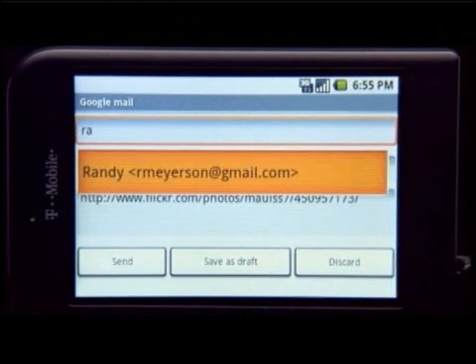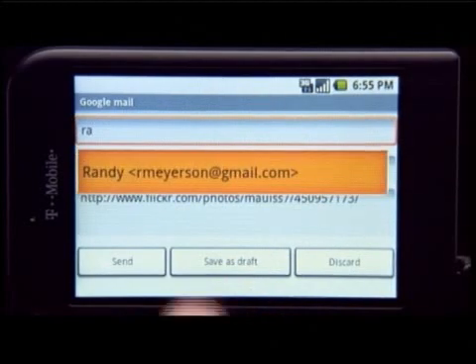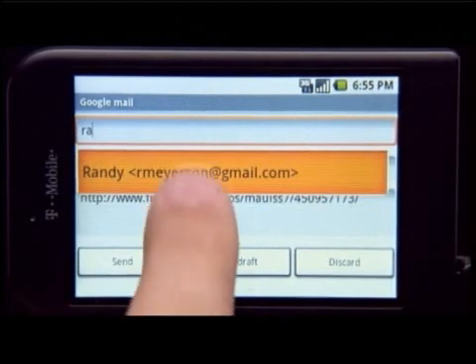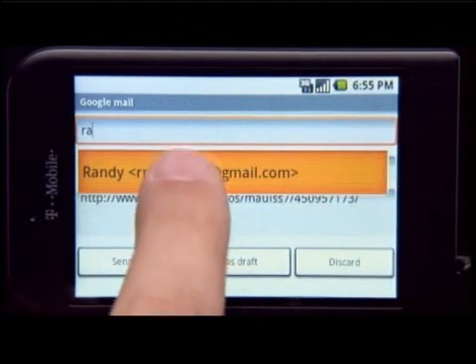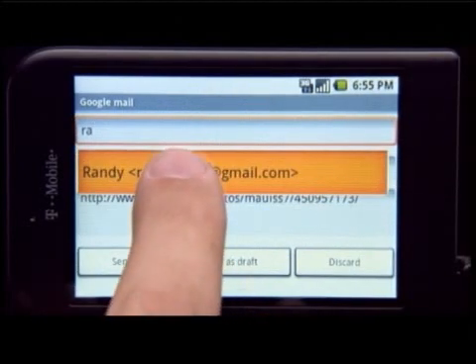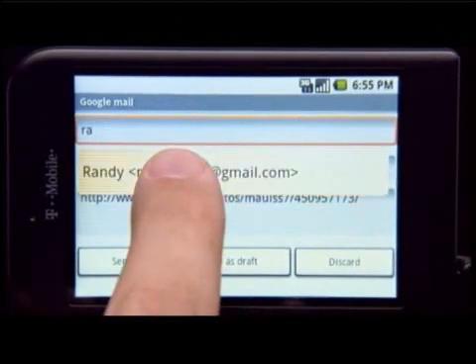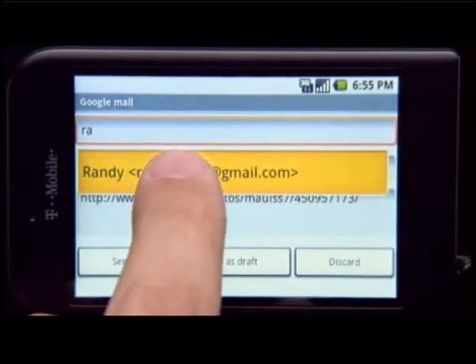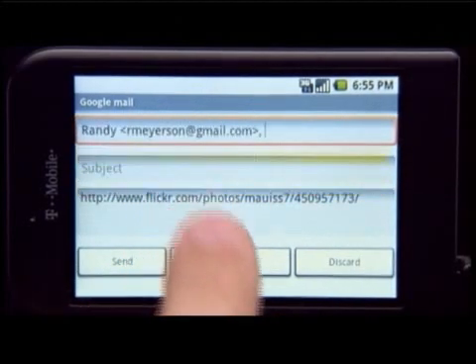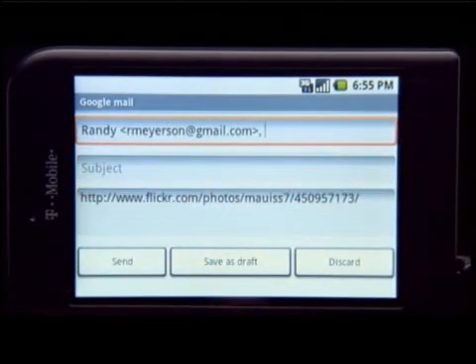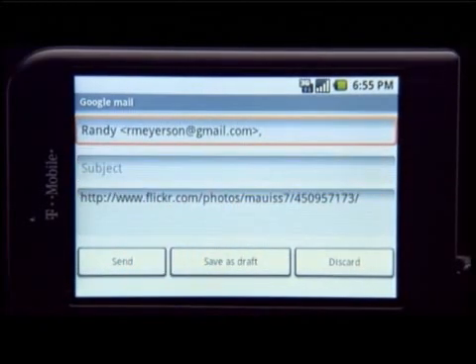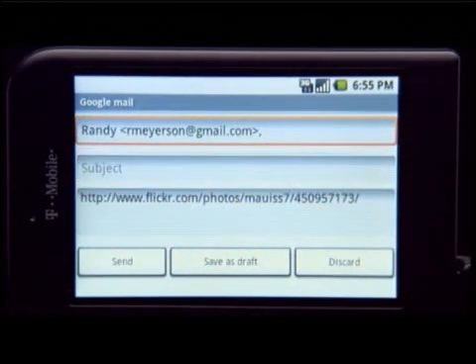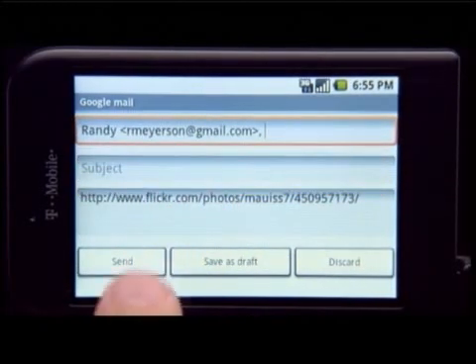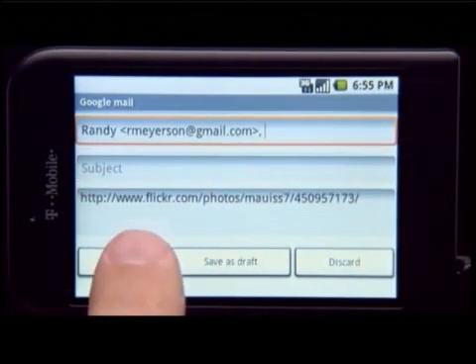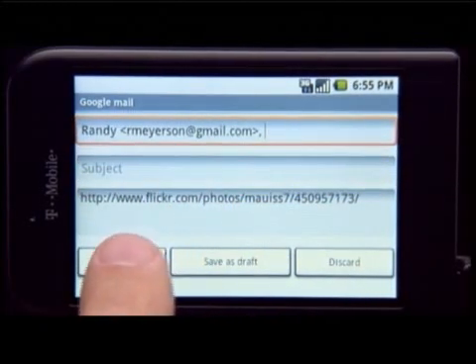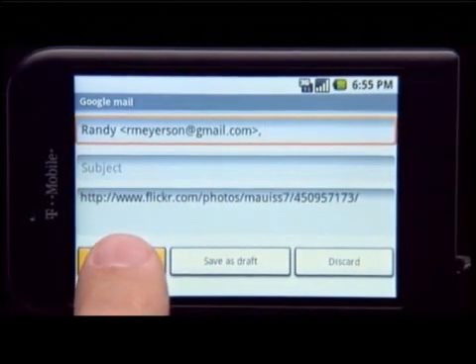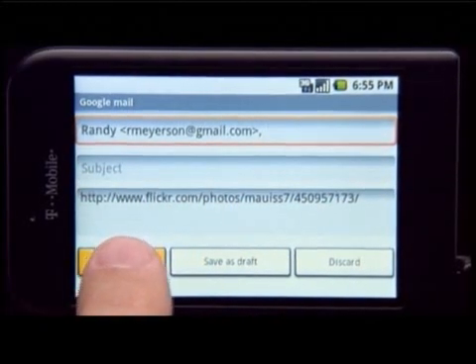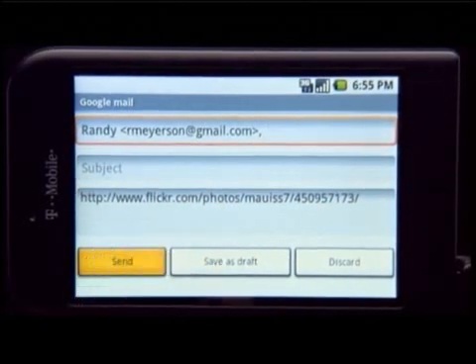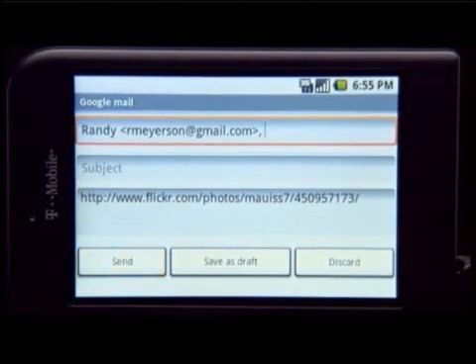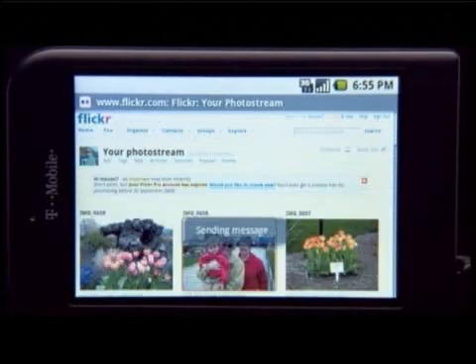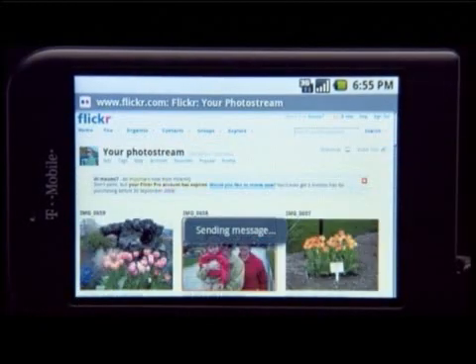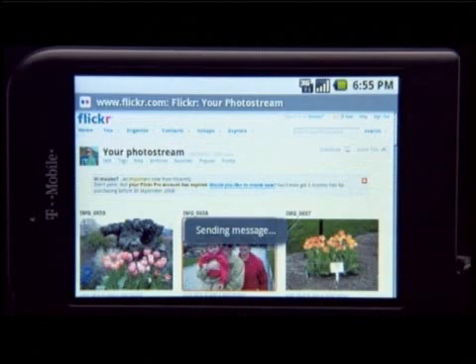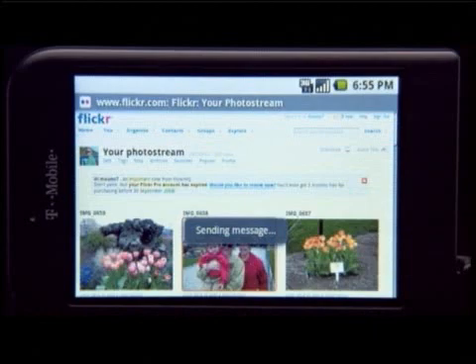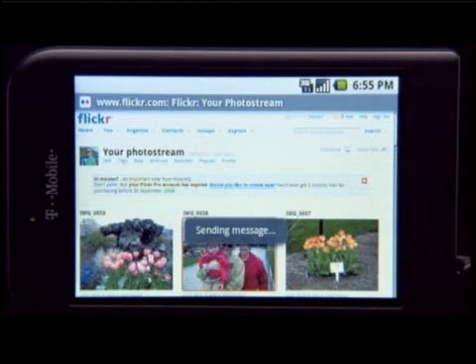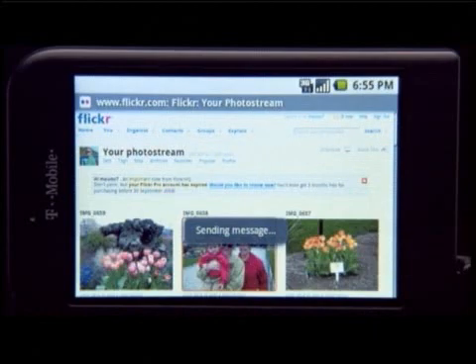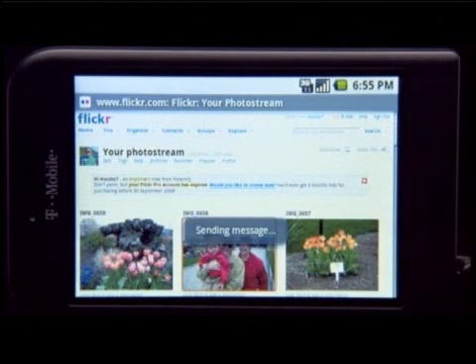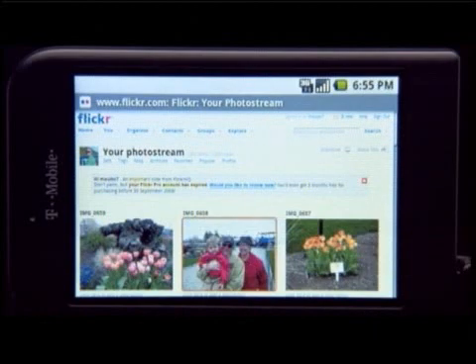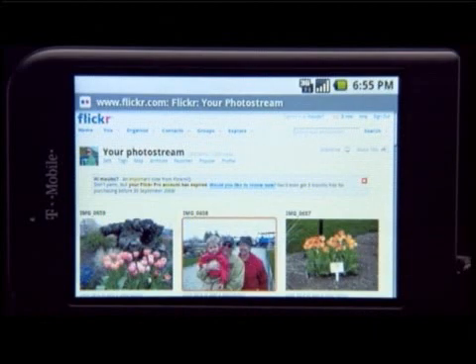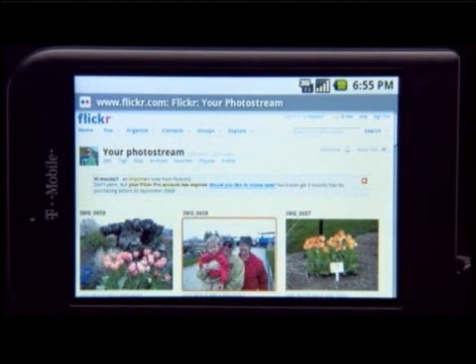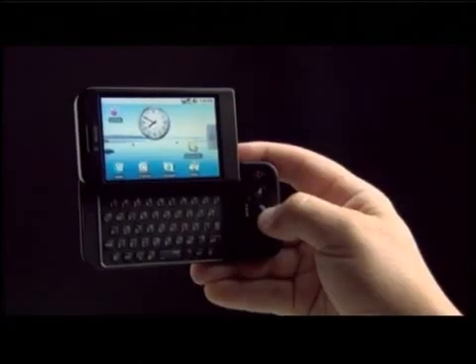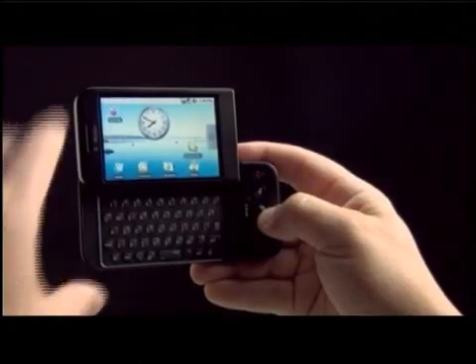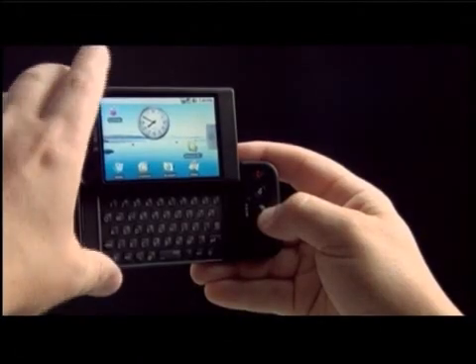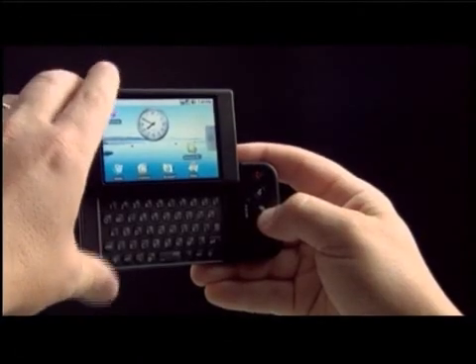For the IDG News Service, I'm Nick Barber in Boston, with additional reporting by Nancy Goring, Mark Ferrante, and PC World.